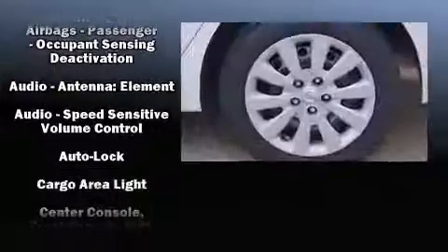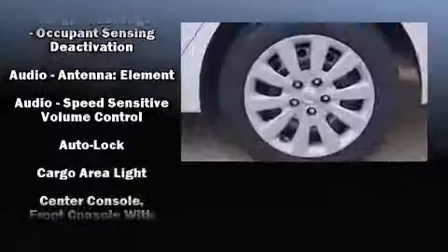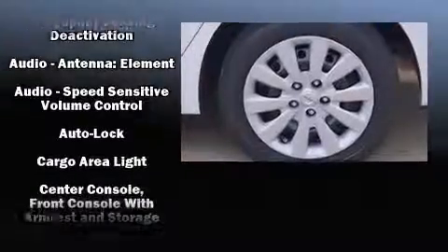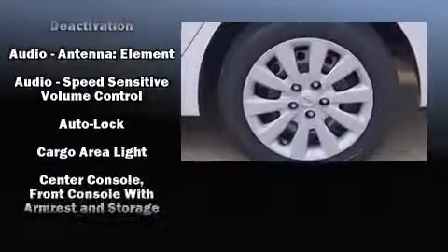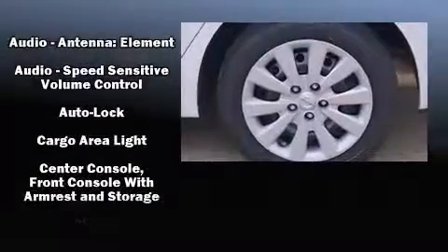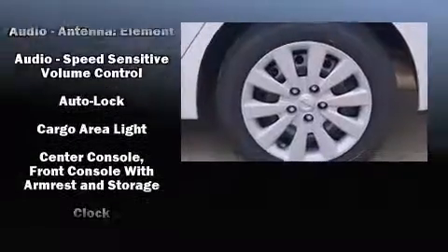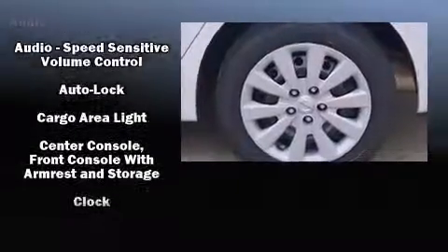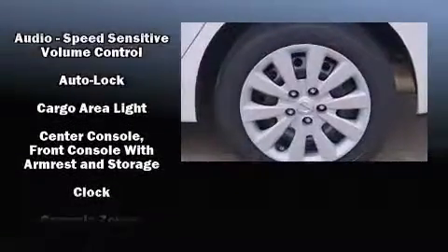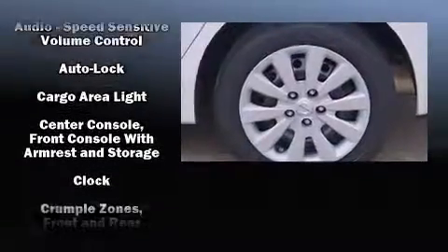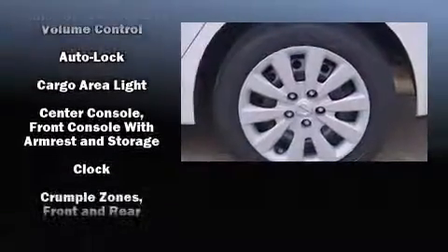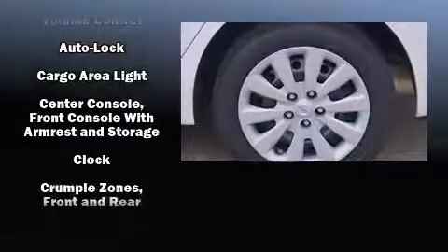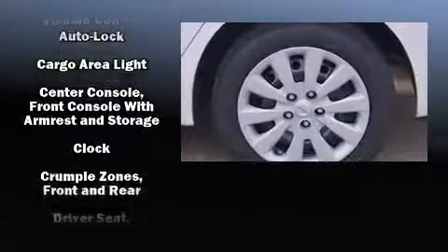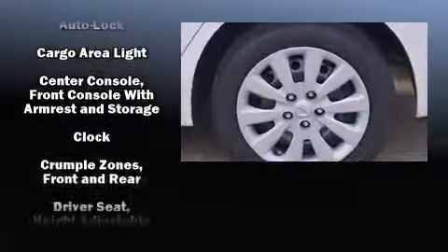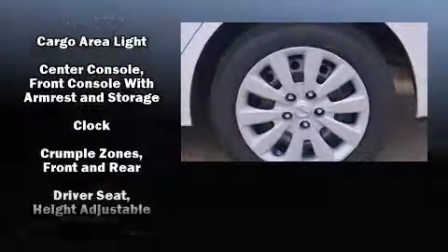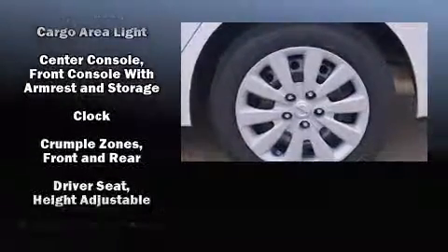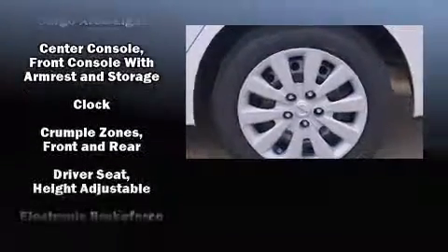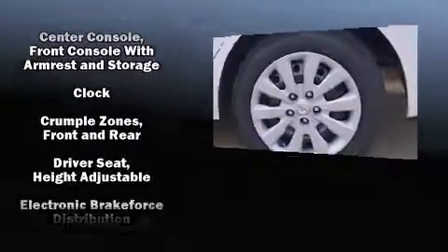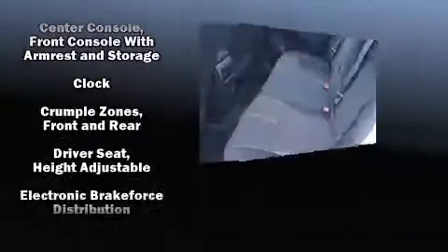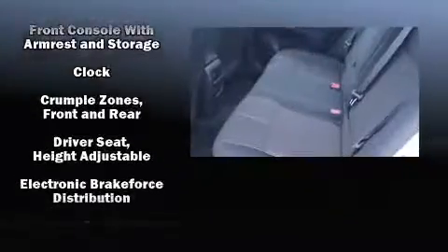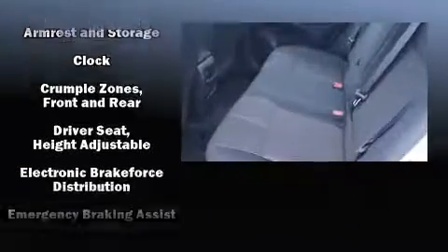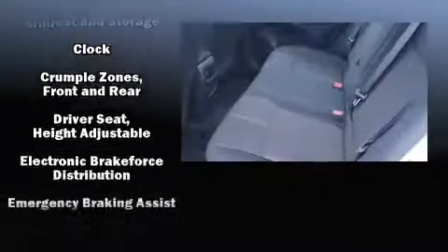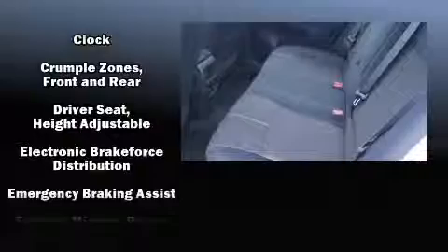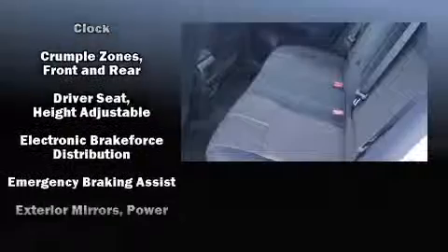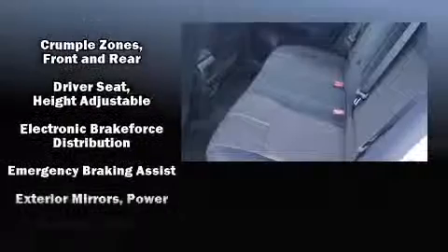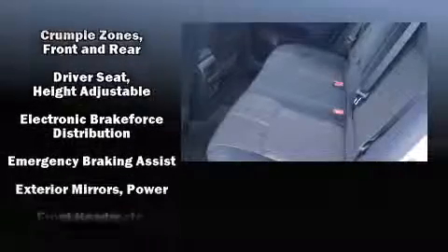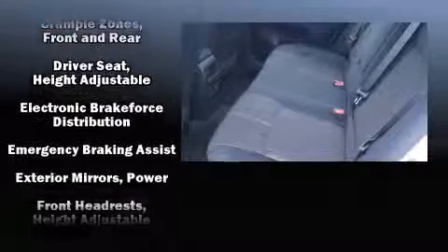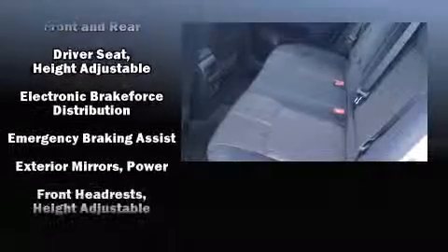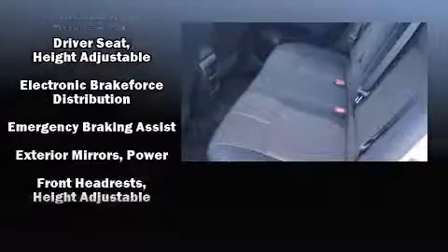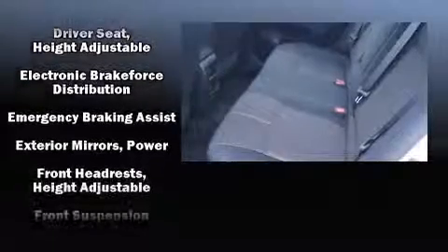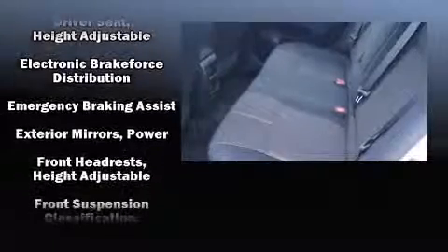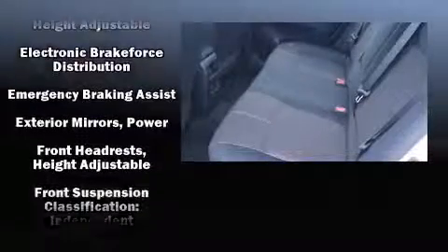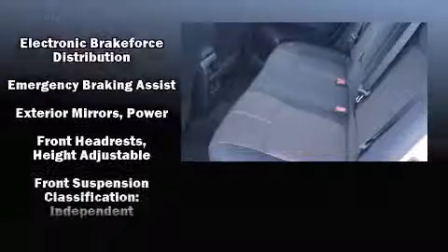Top features include a split folding rear seat, variably intermittent wipers, a trip computer, and remote keyless entry.